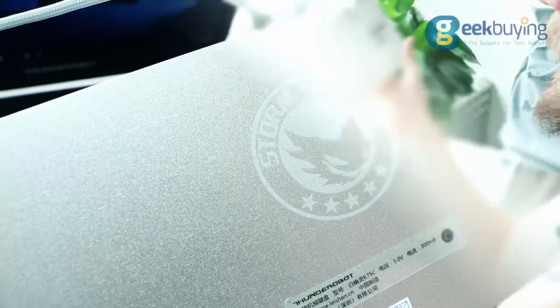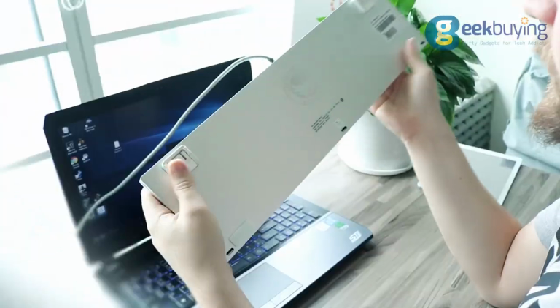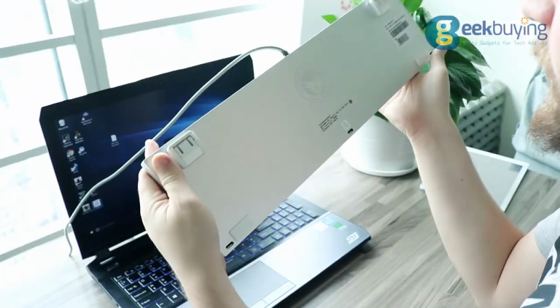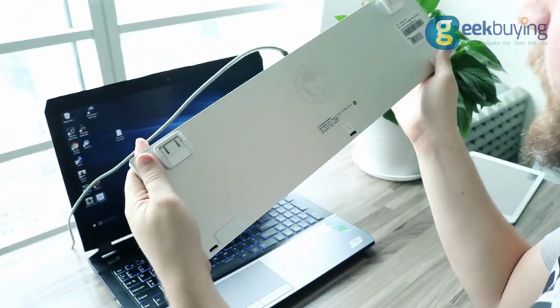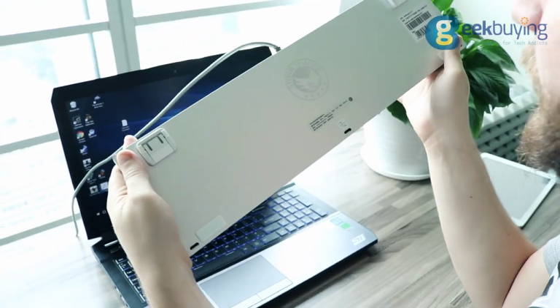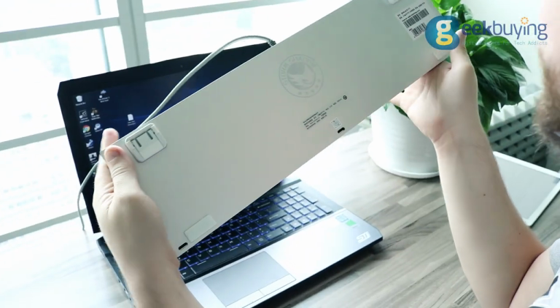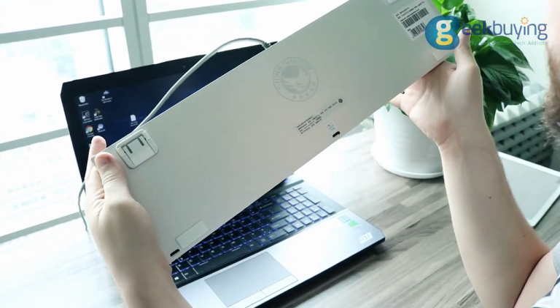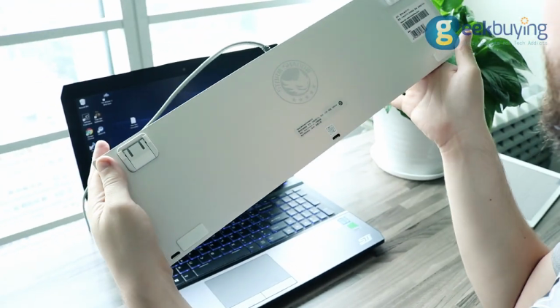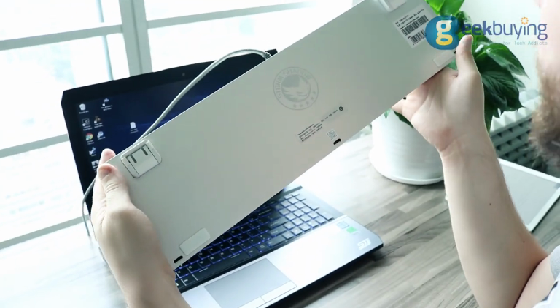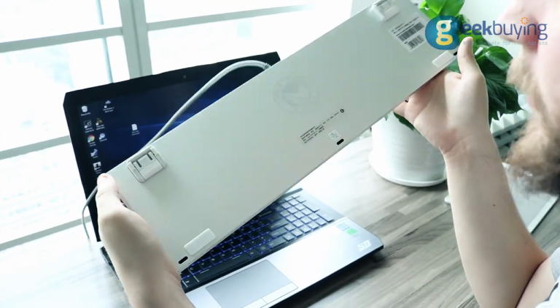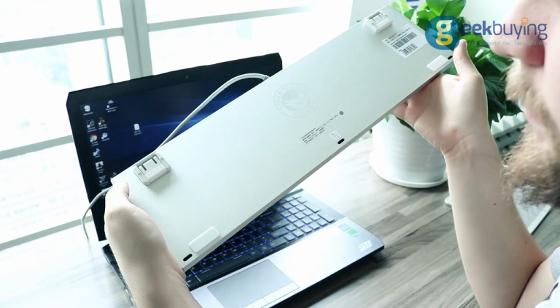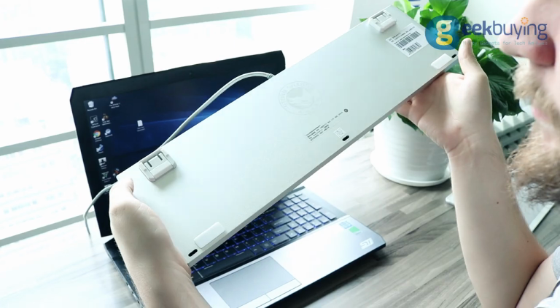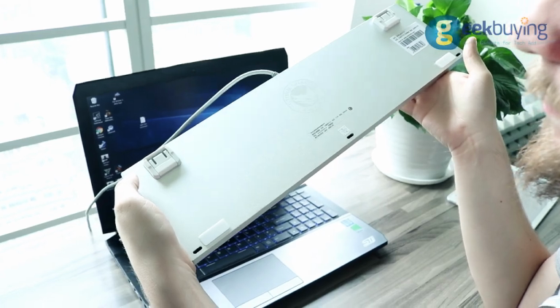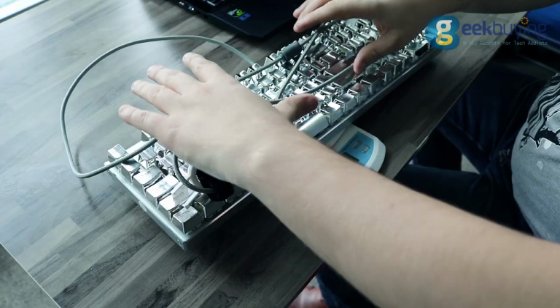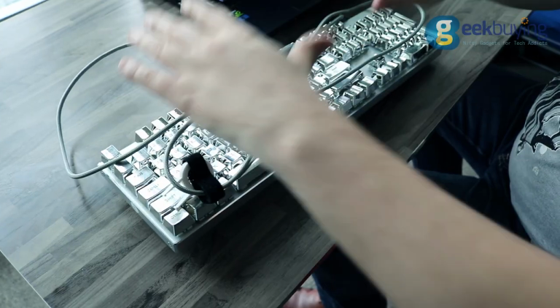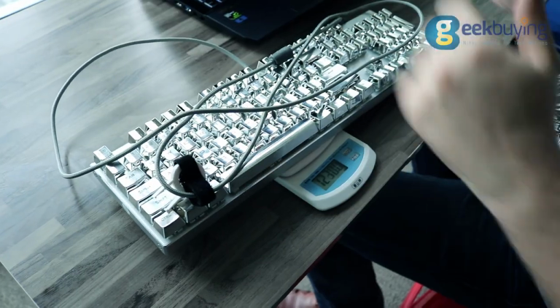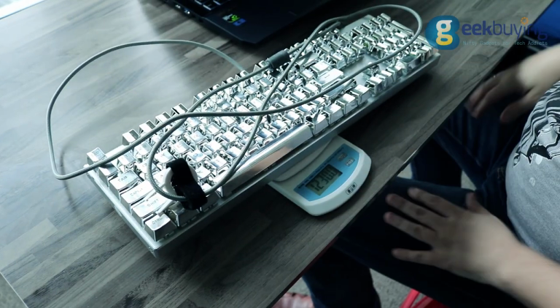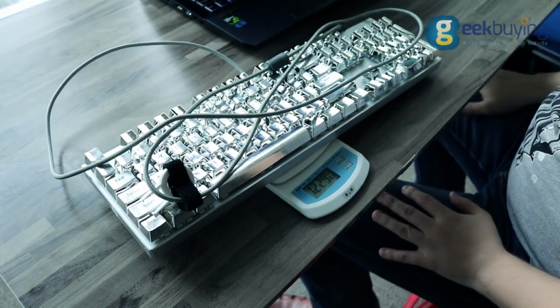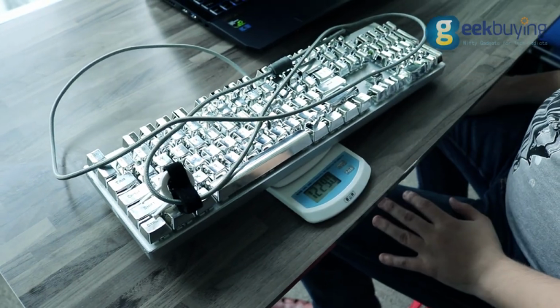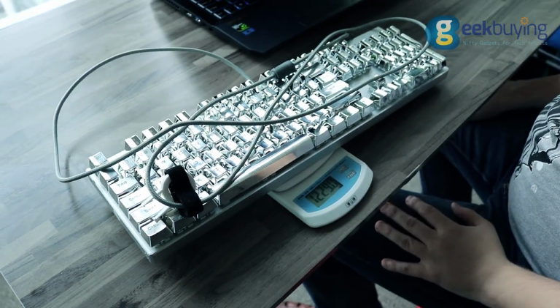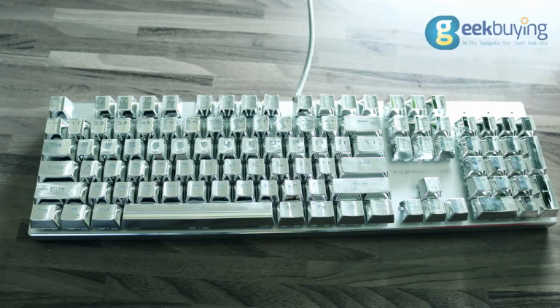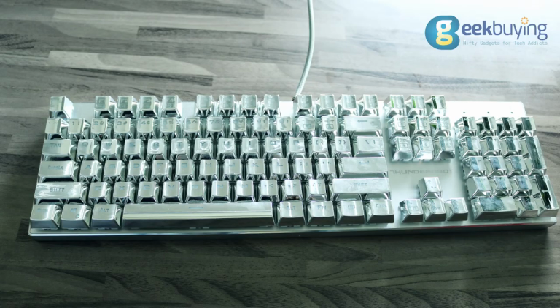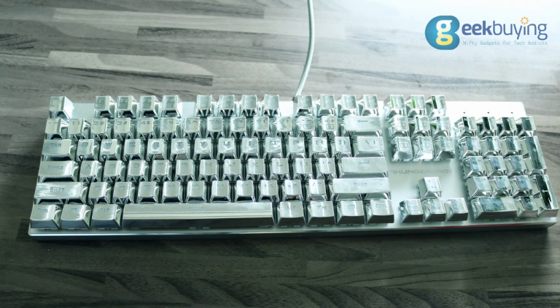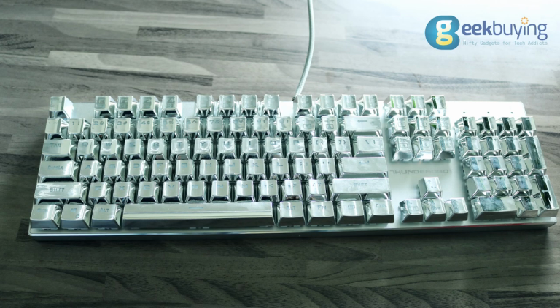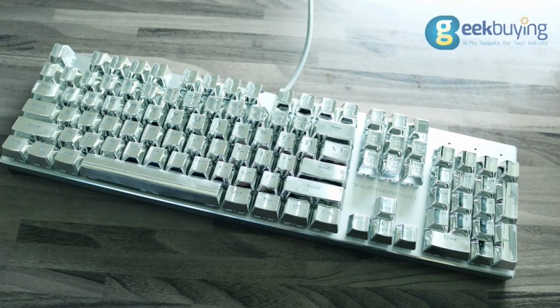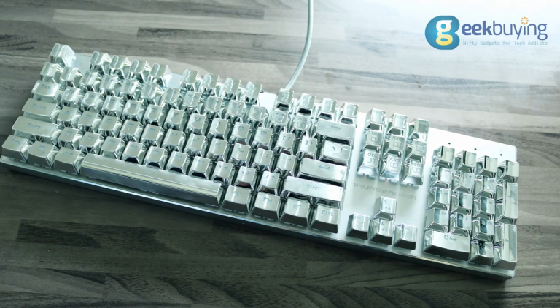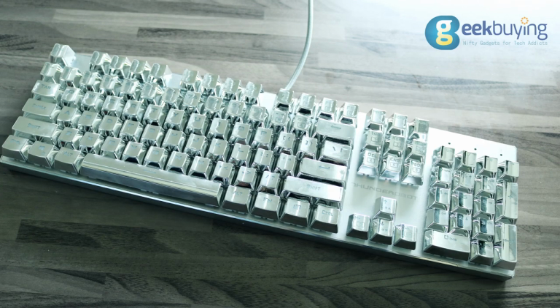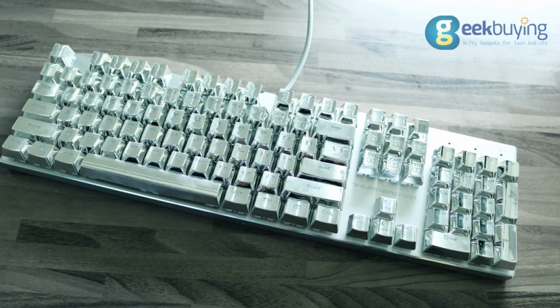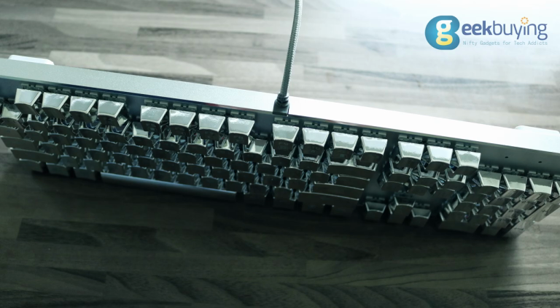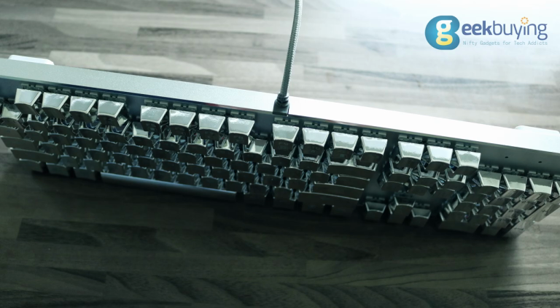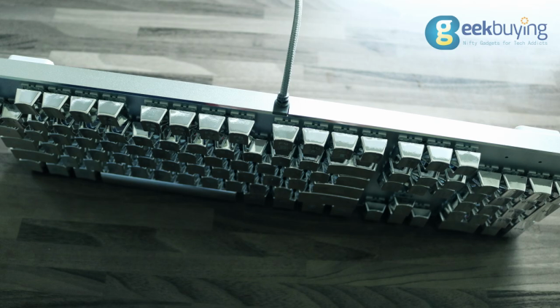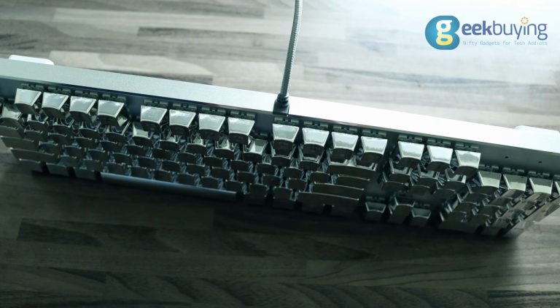Storm Shadow's frame is made of aluminum and weighs around 1.2kg. It has a numpad but there are no additional panels.